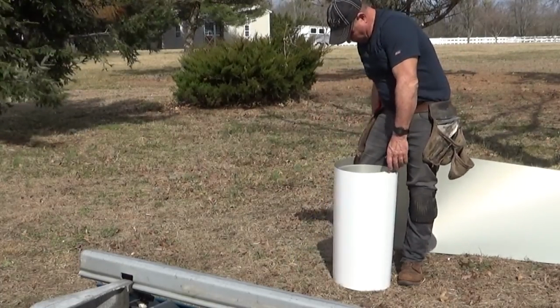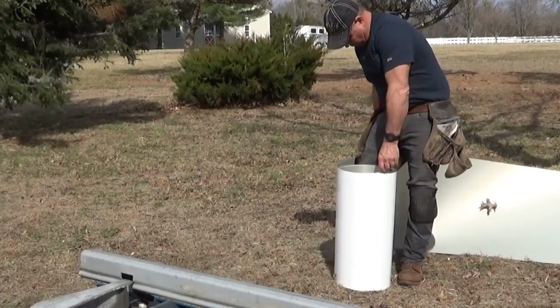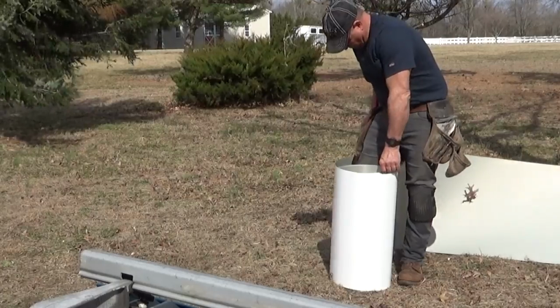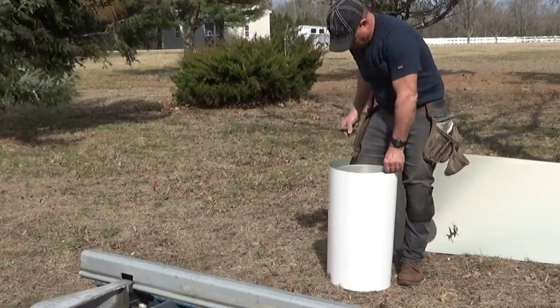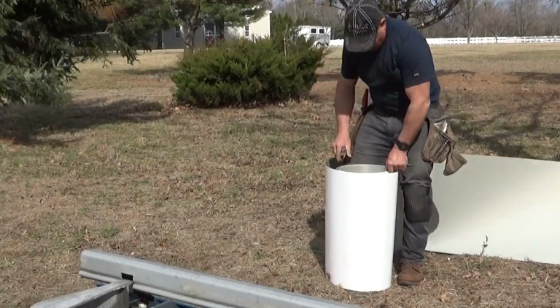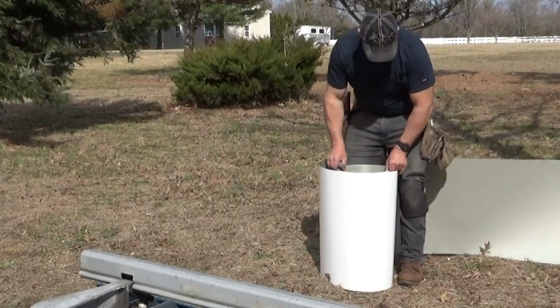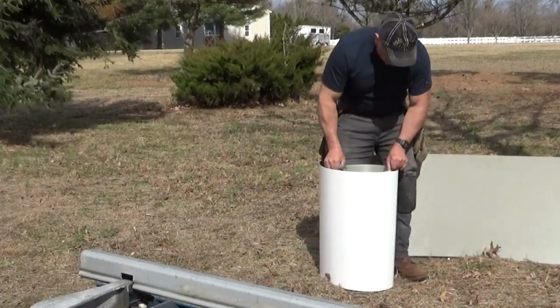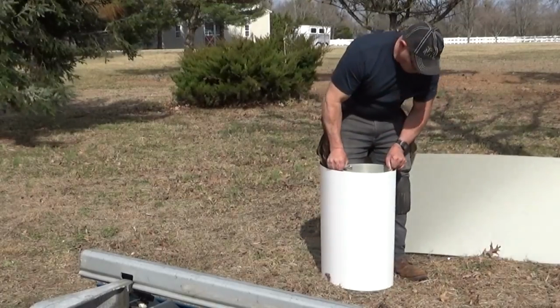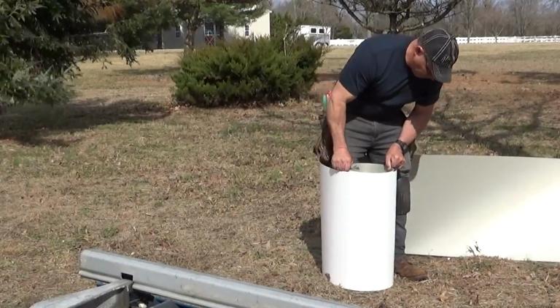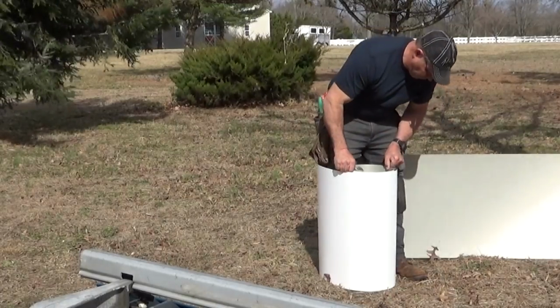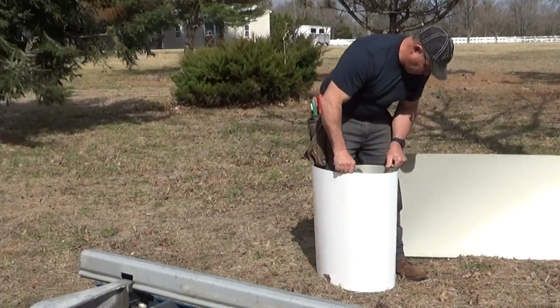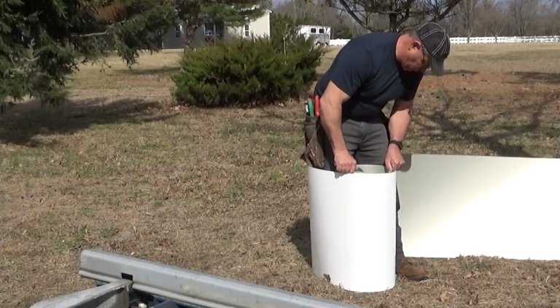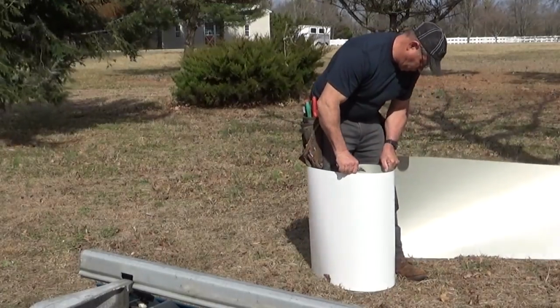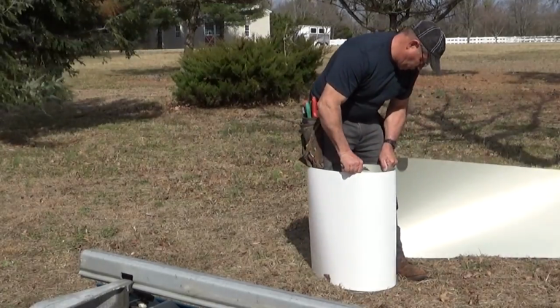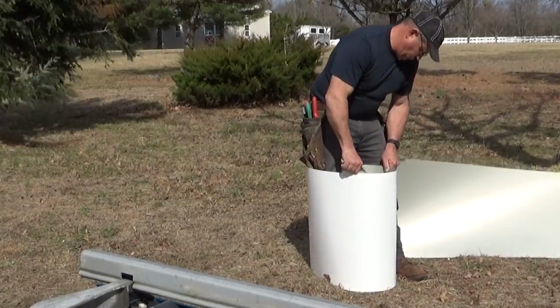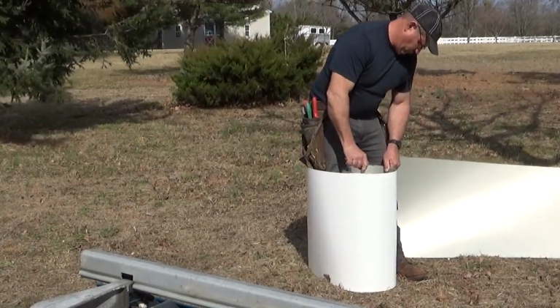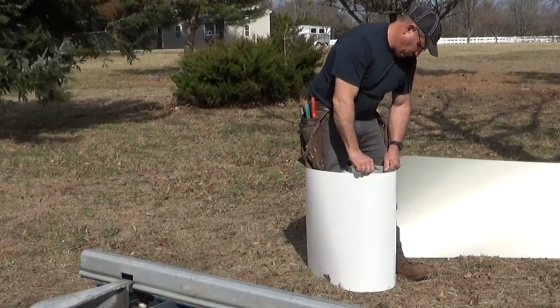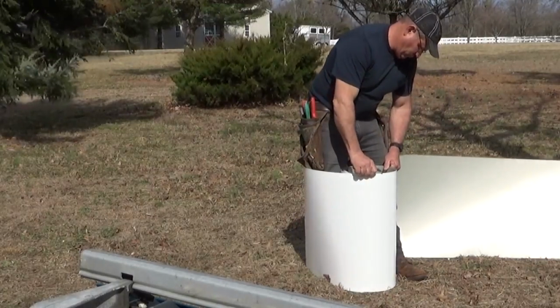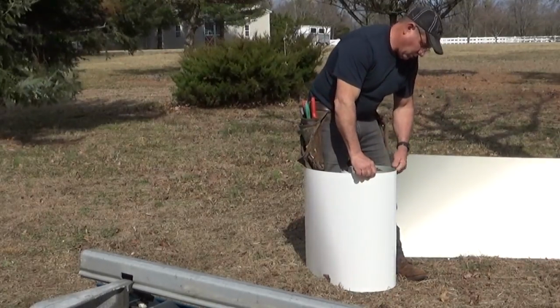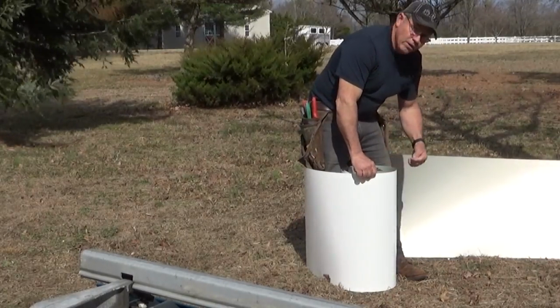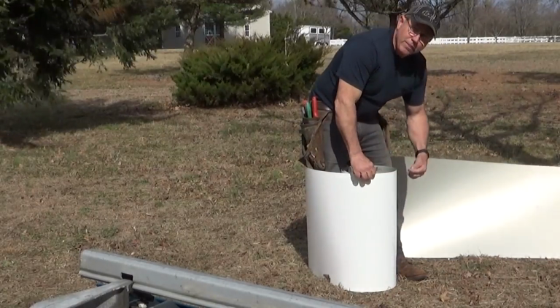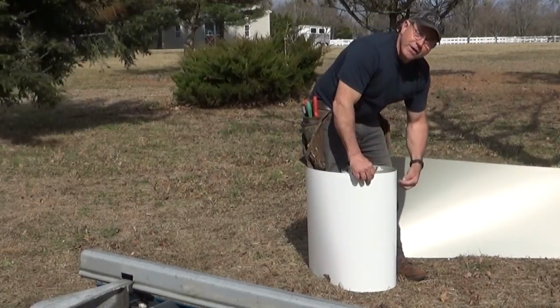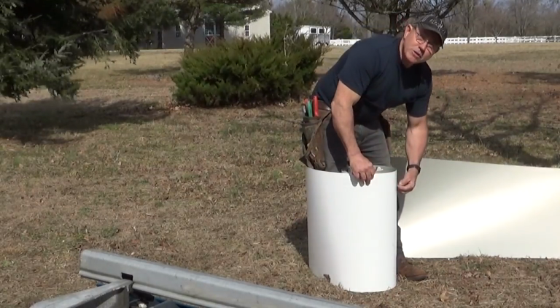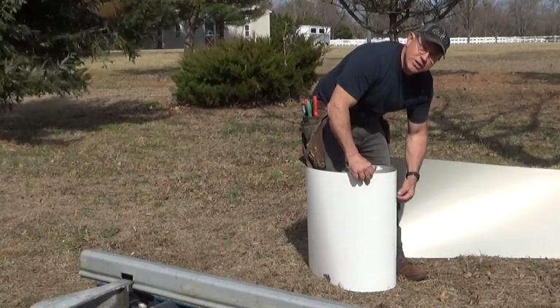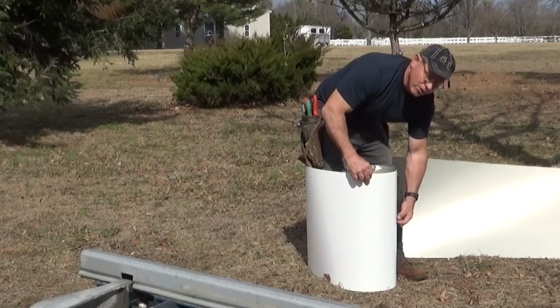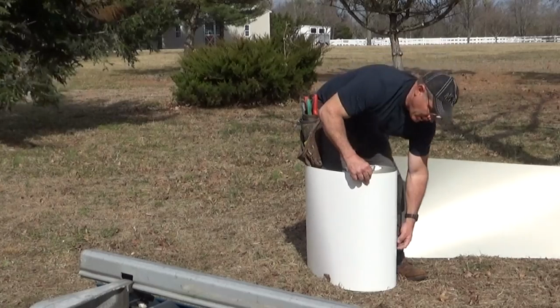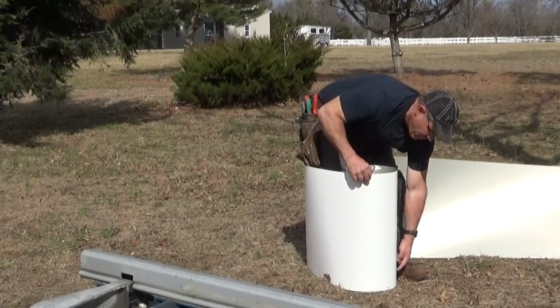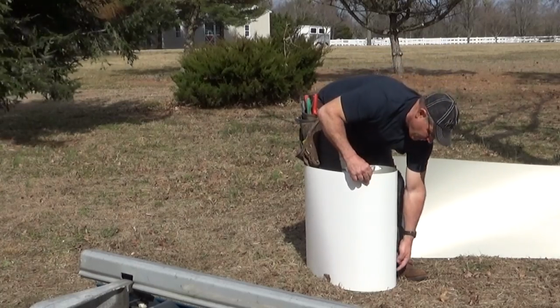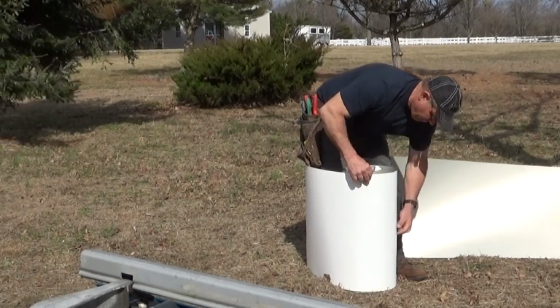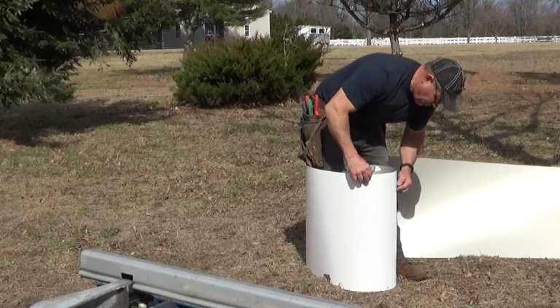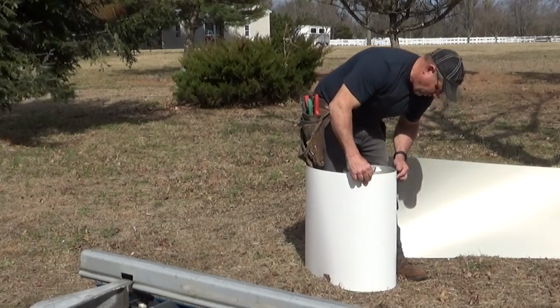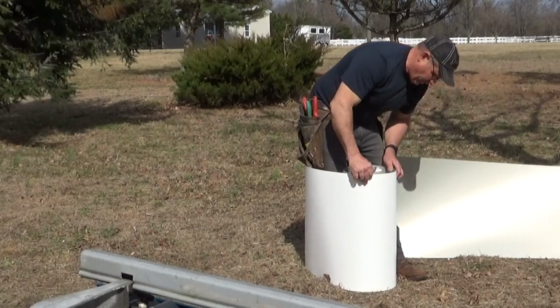Let's get started. Where's my shadow line? Right here. Shadow line.